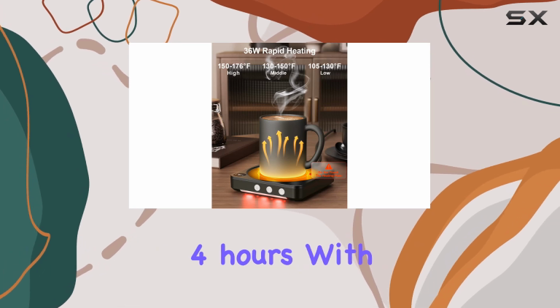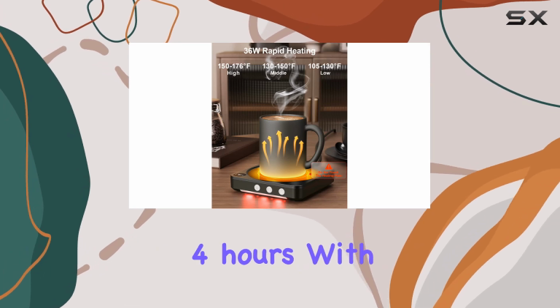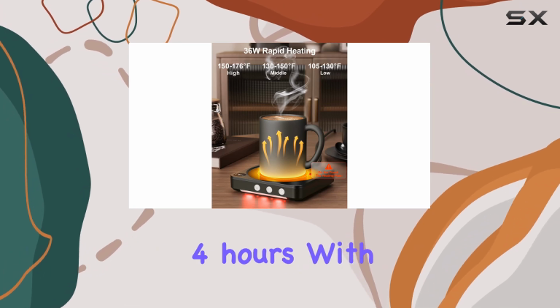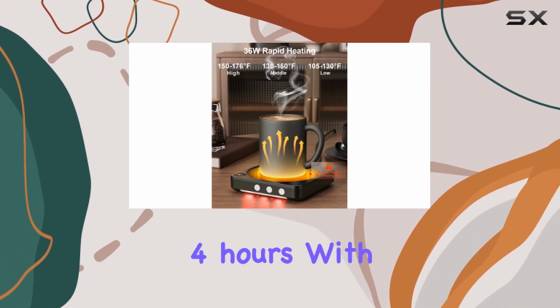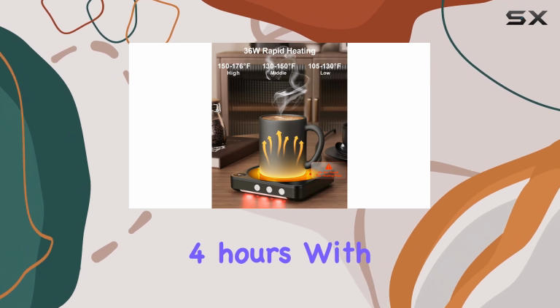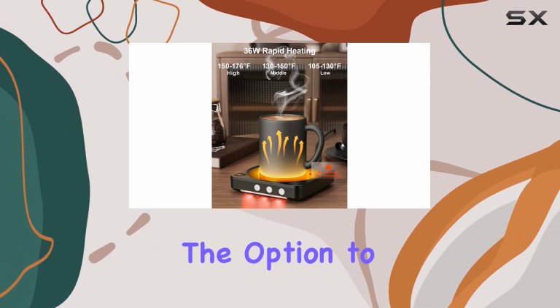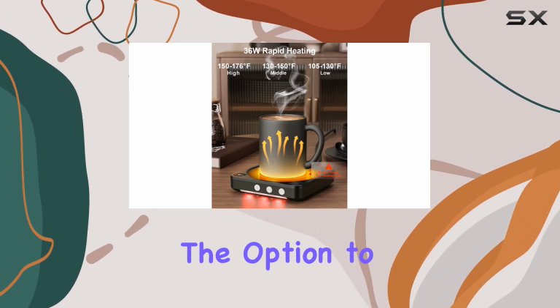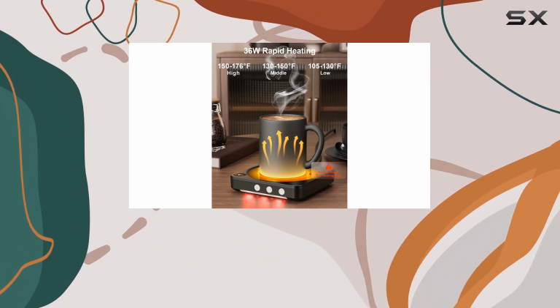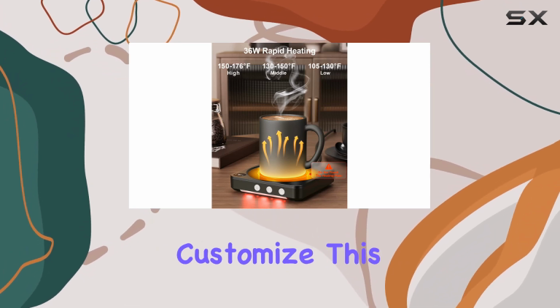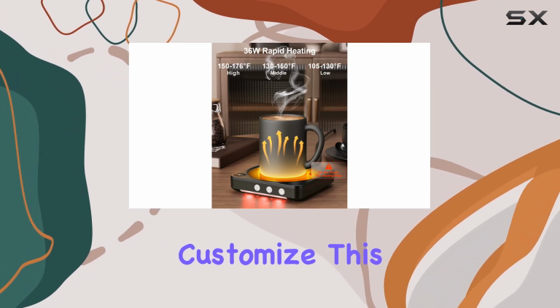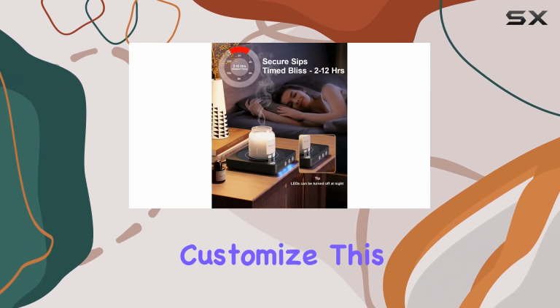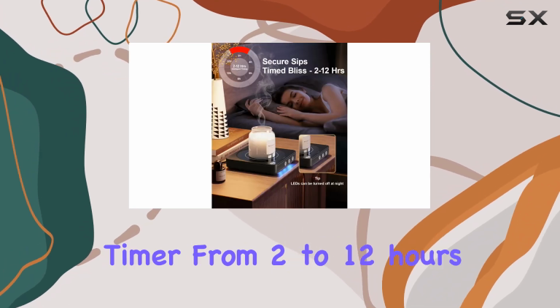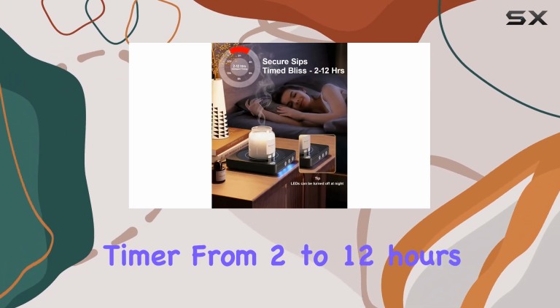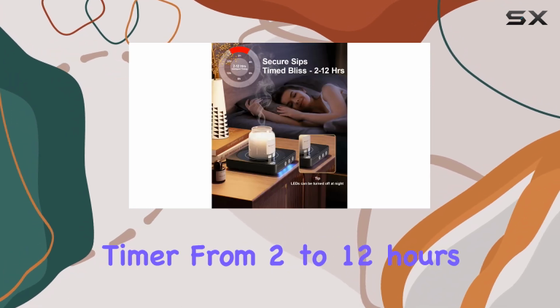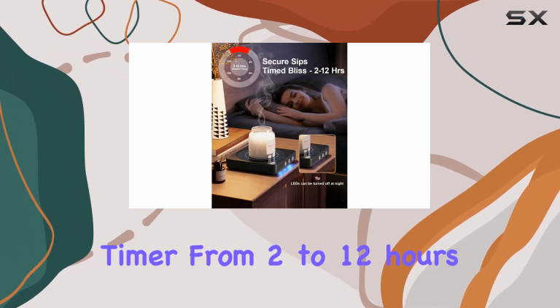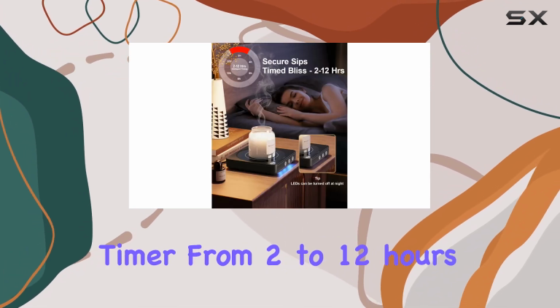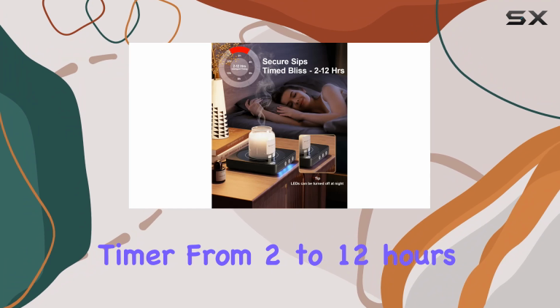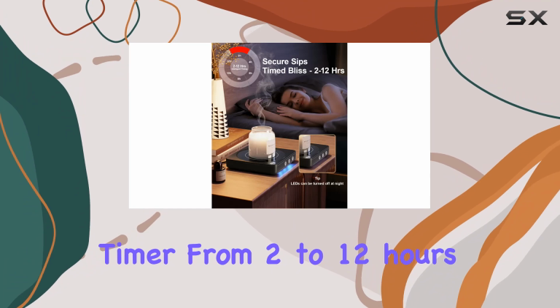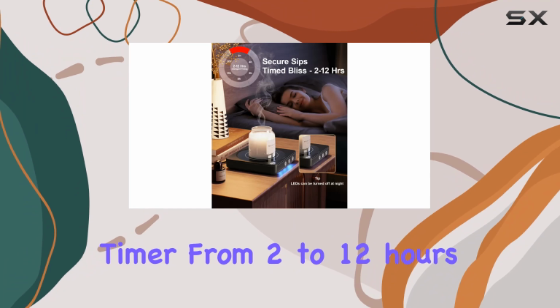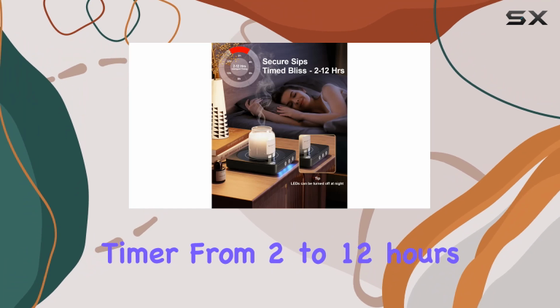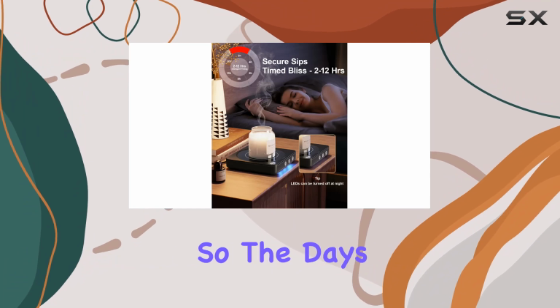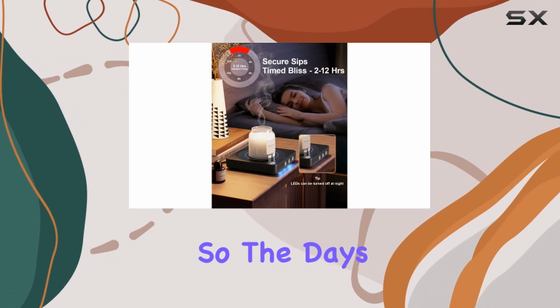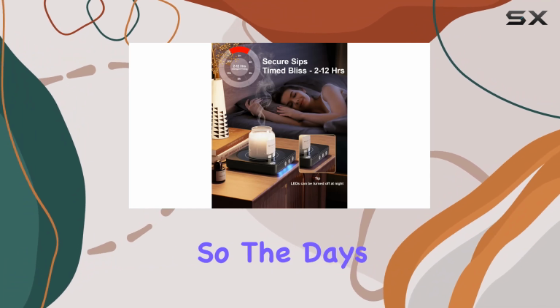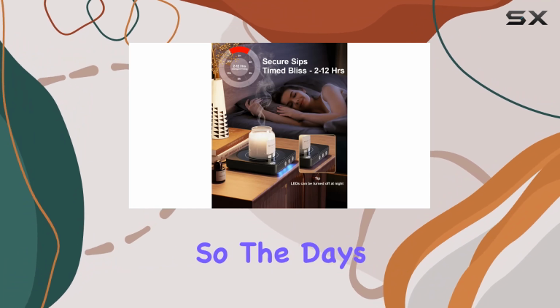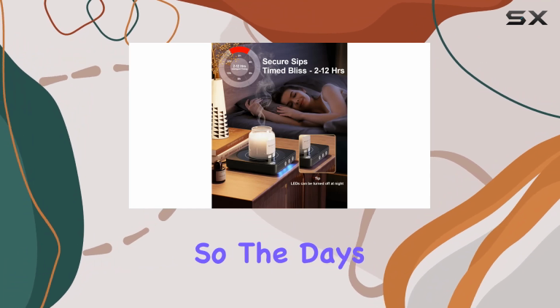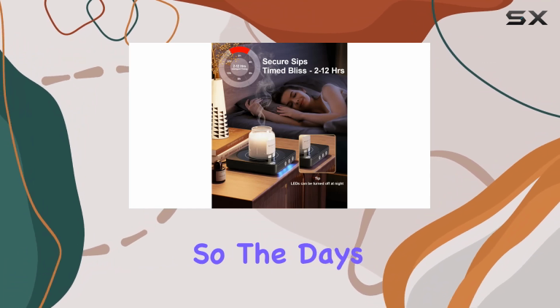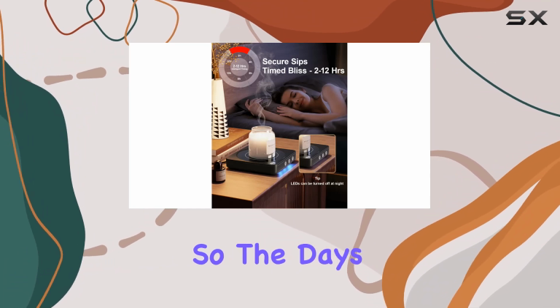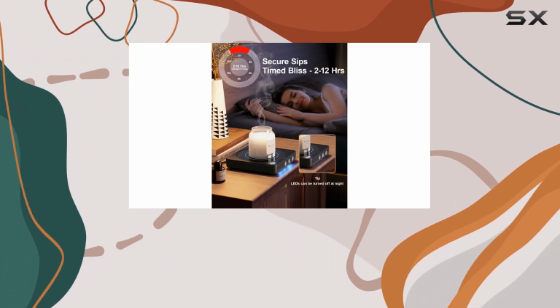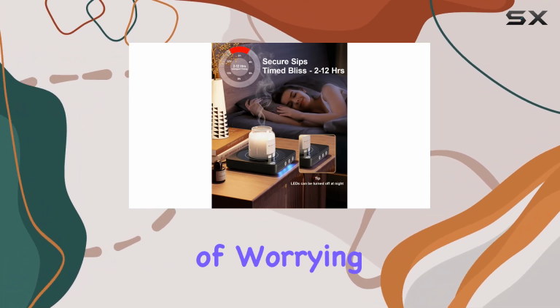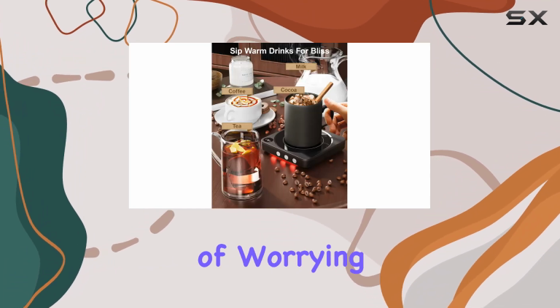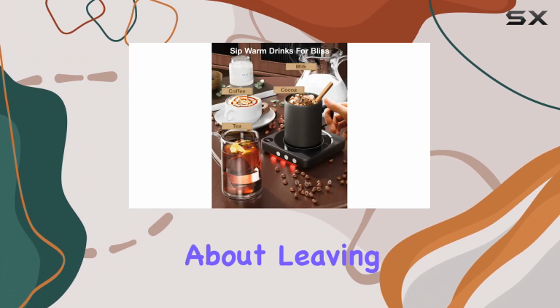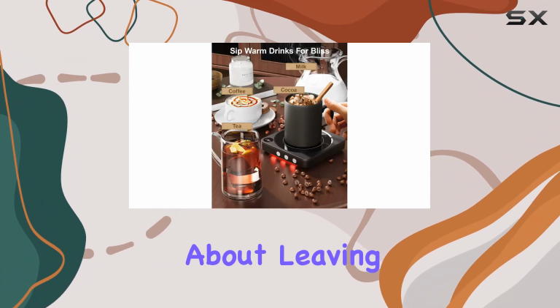The auto shutdown feature is a standout, automatically turning the device off after four hours, with the option to customize this timer from 2 to 12 hours. So the days of worrying about leaving your mug warmer on are over.